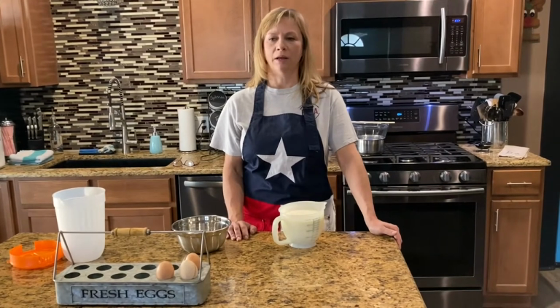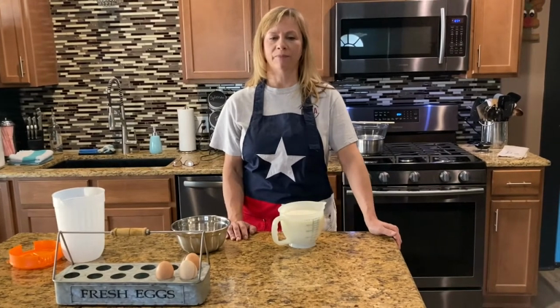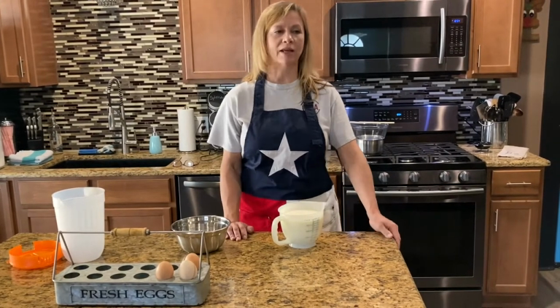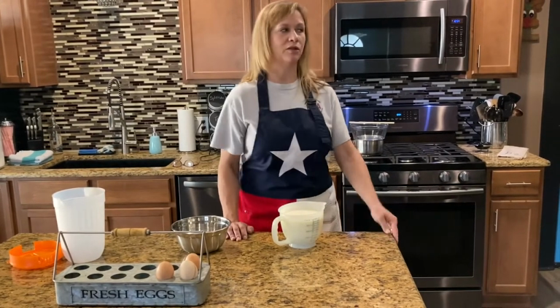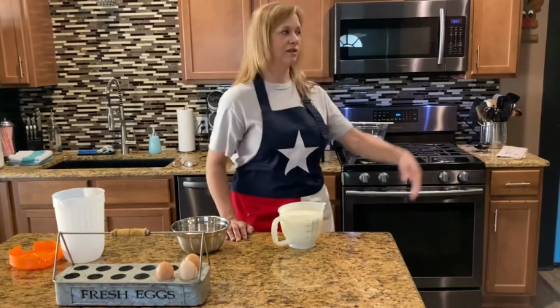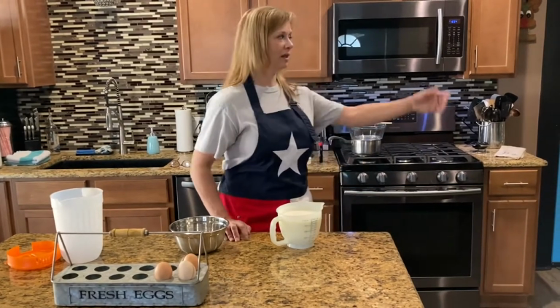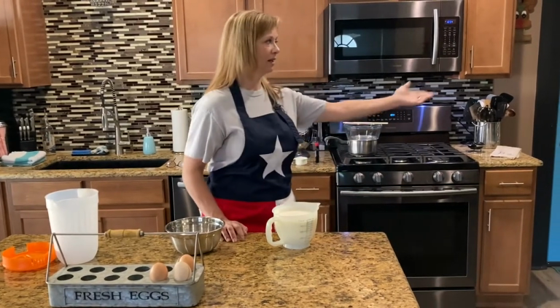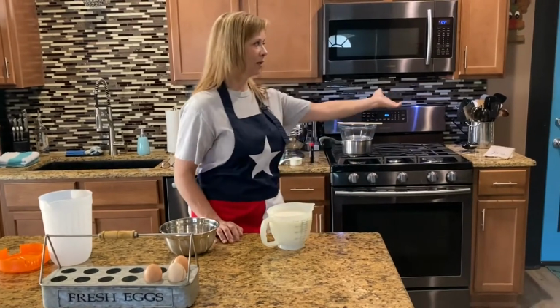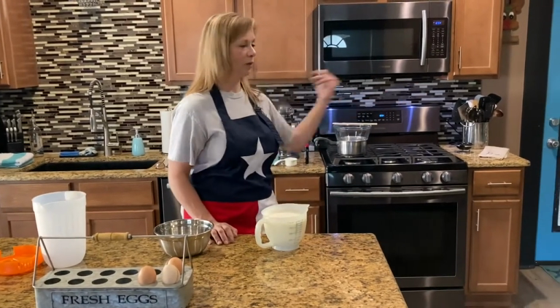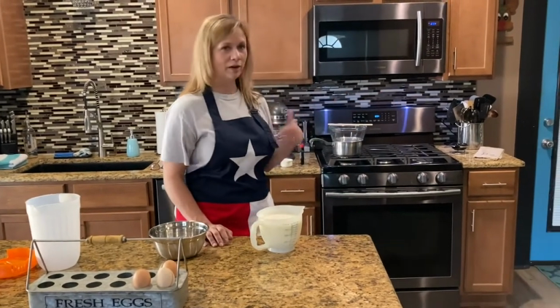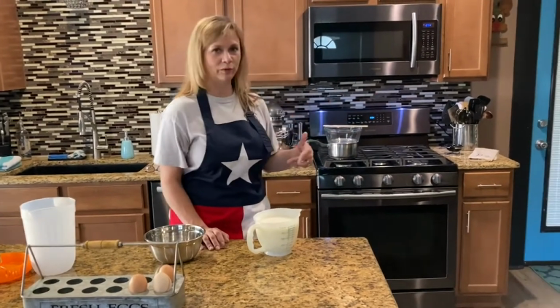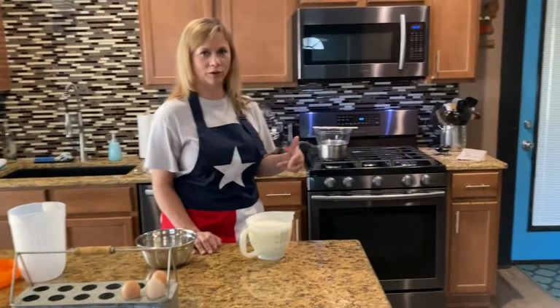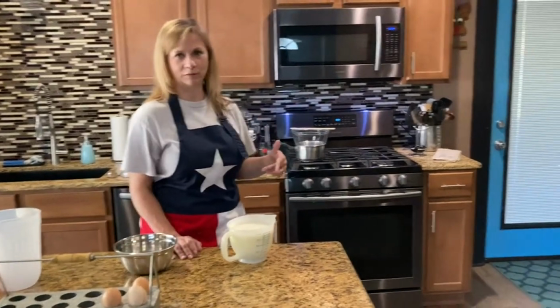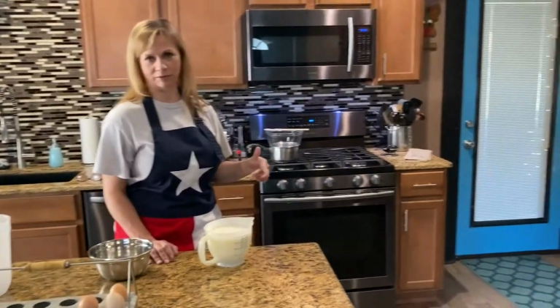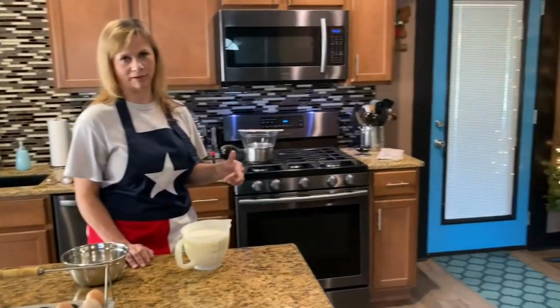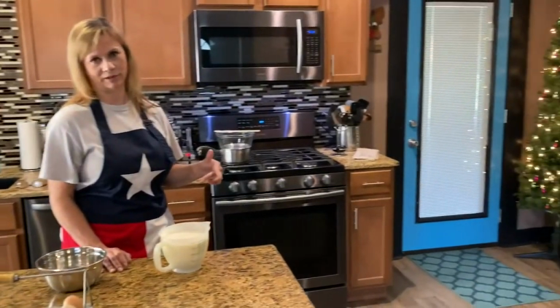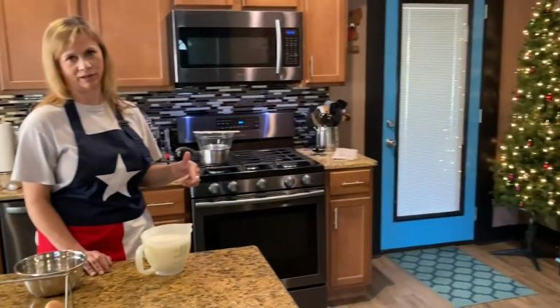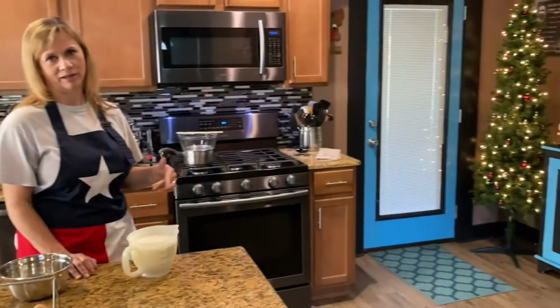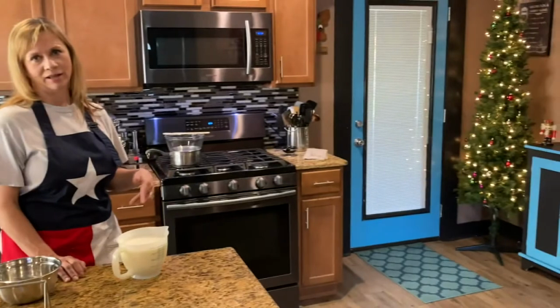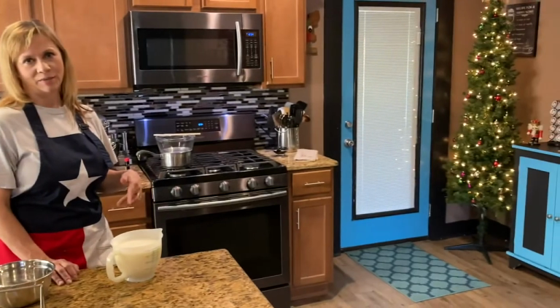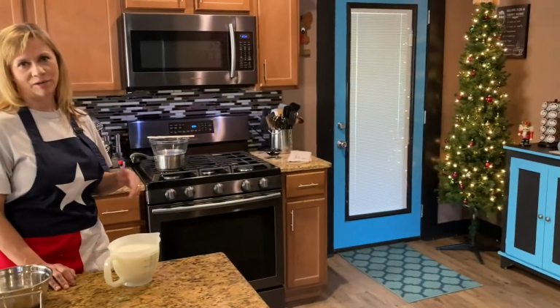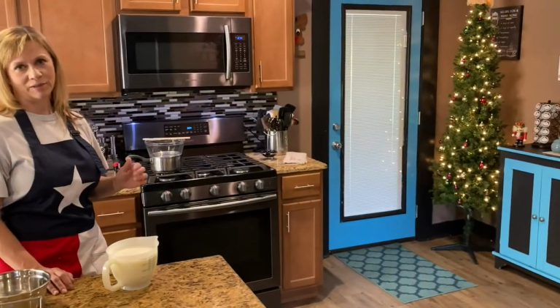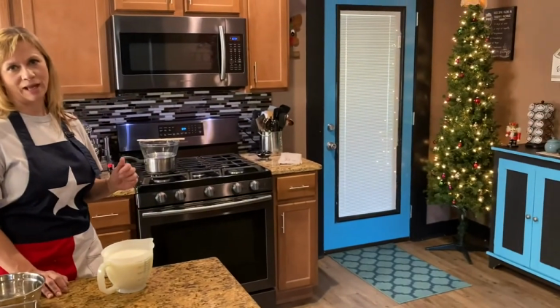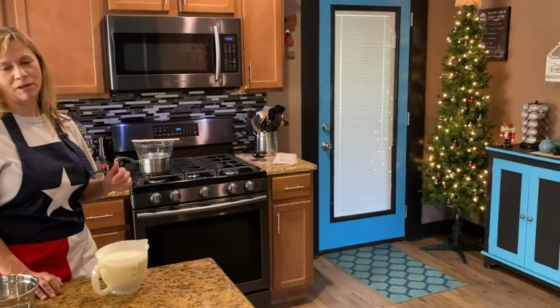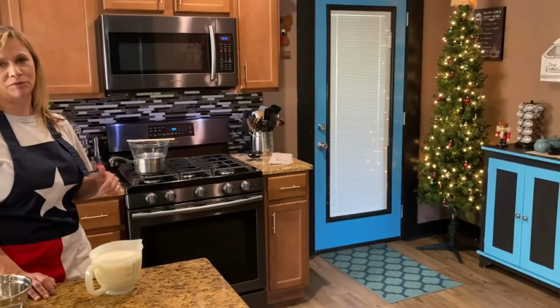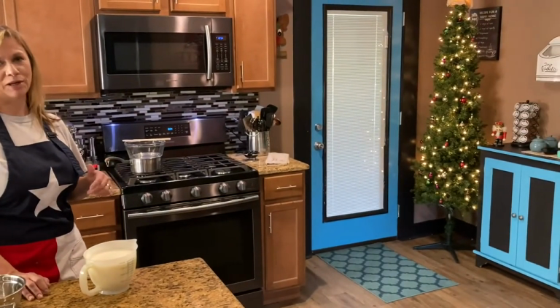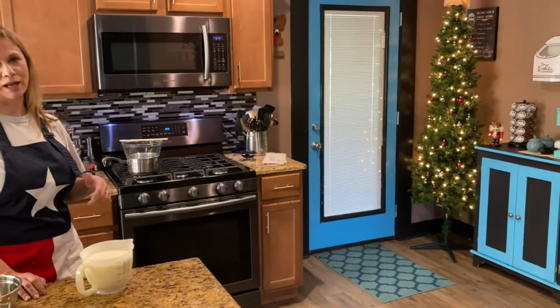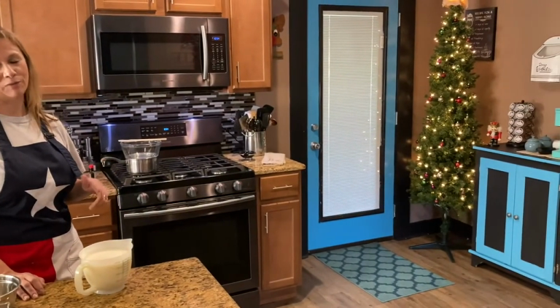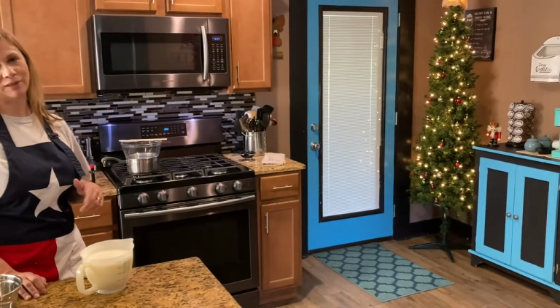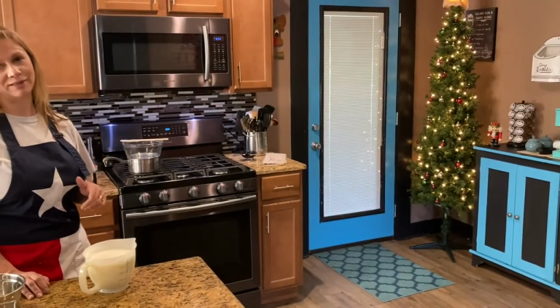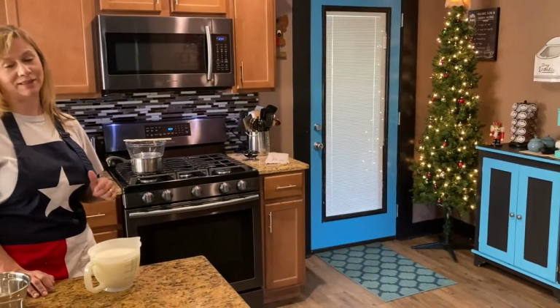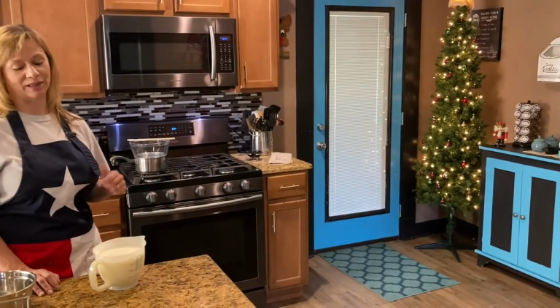As you can see, we're ready for Christmas around here. We only got about three and a half weeks till it's here.